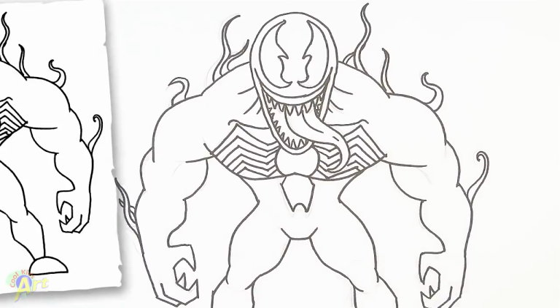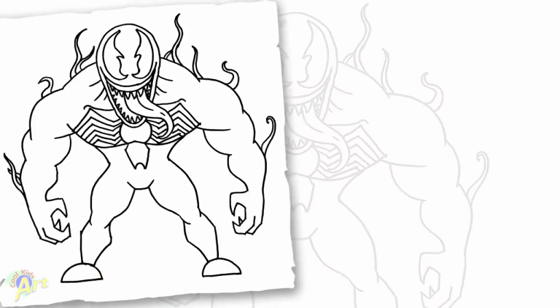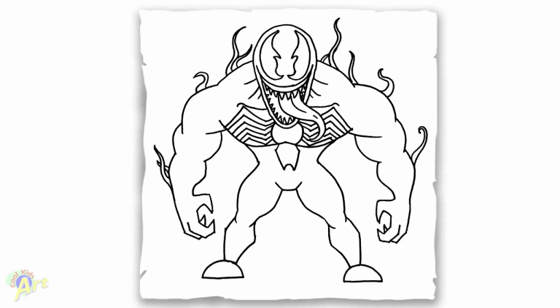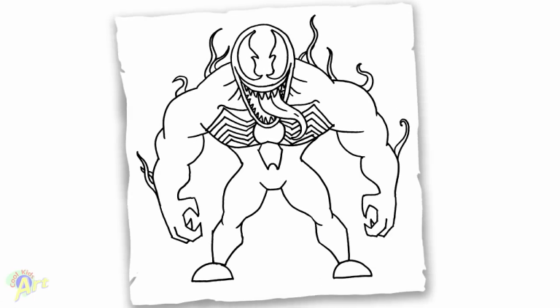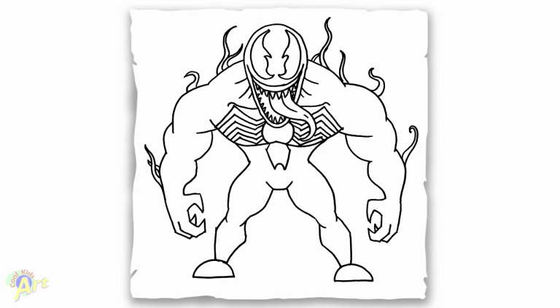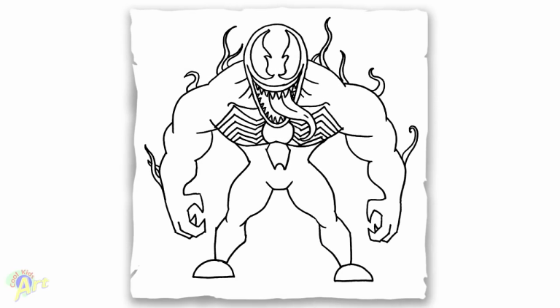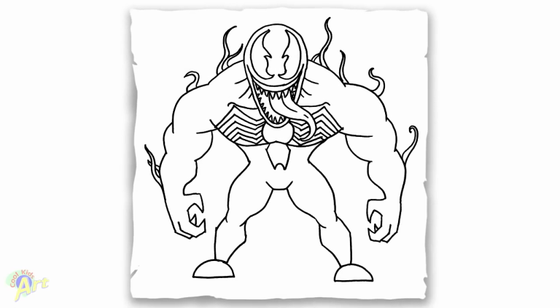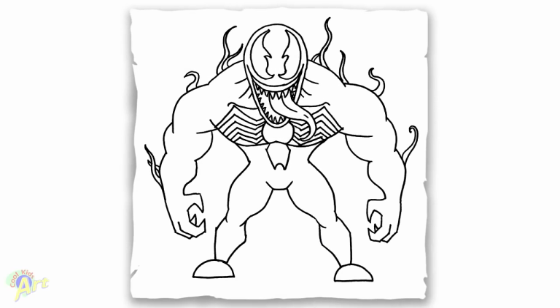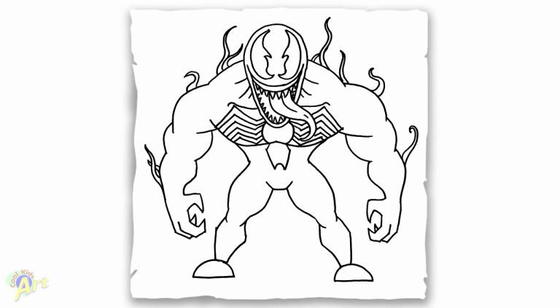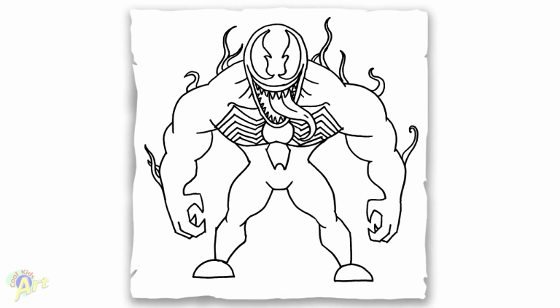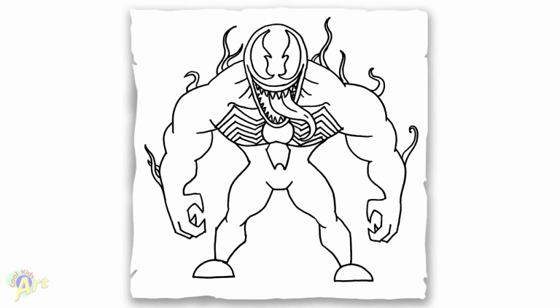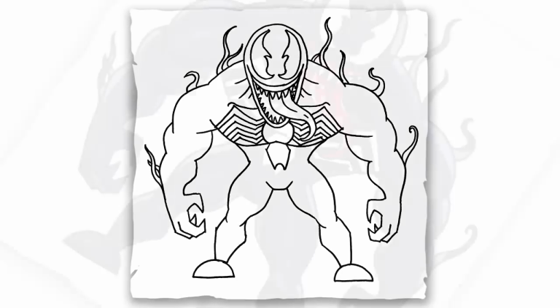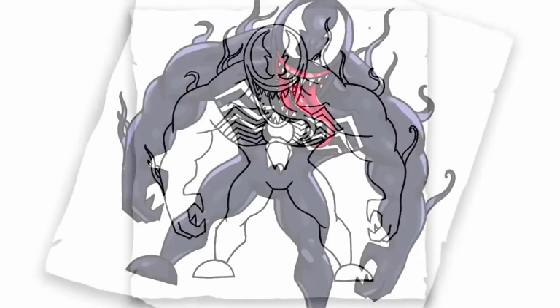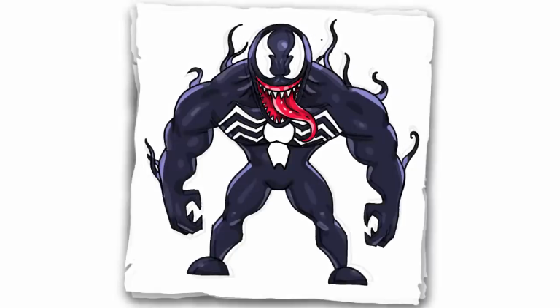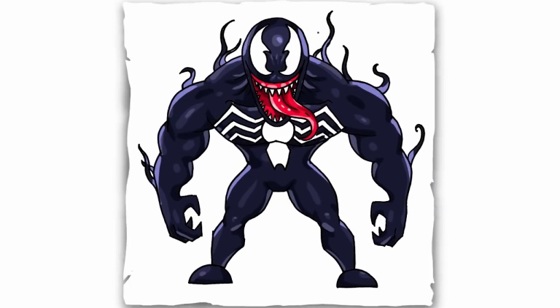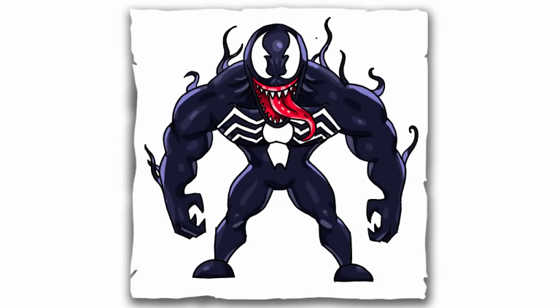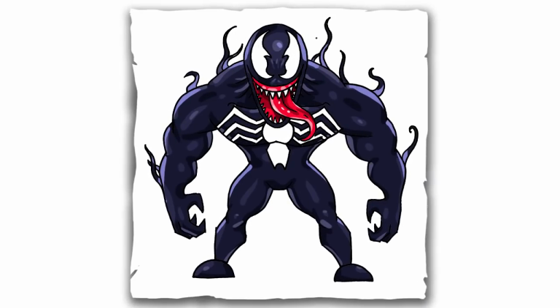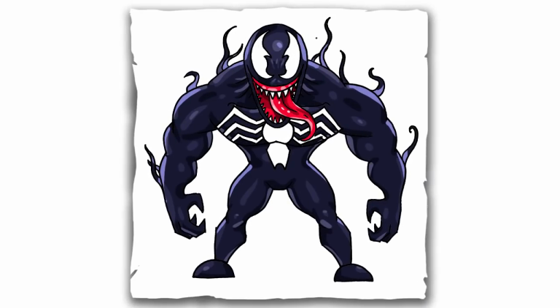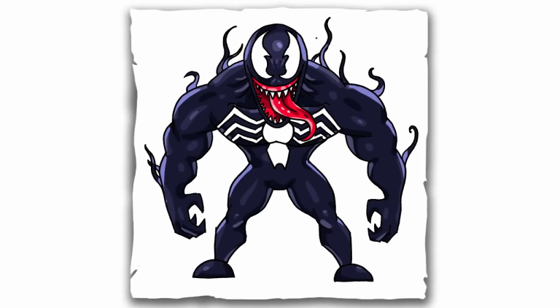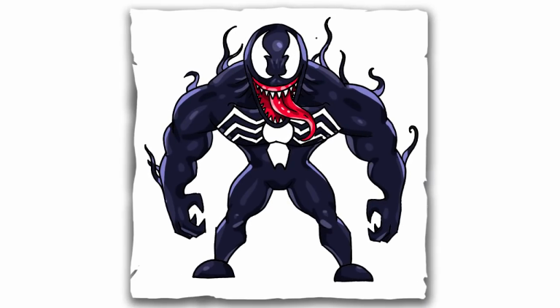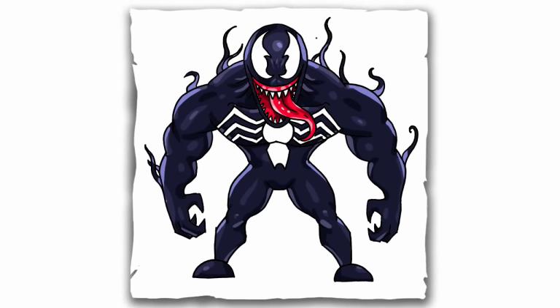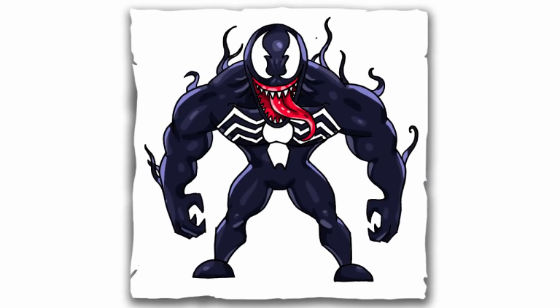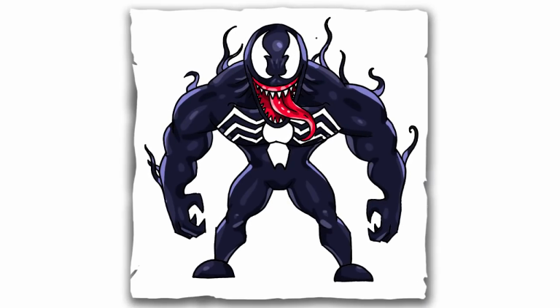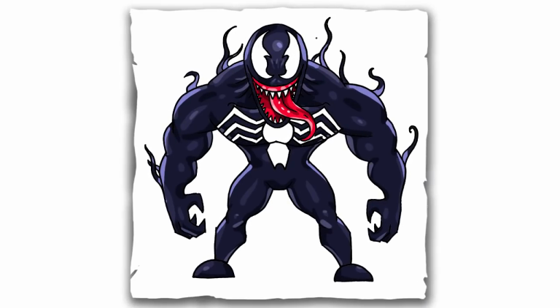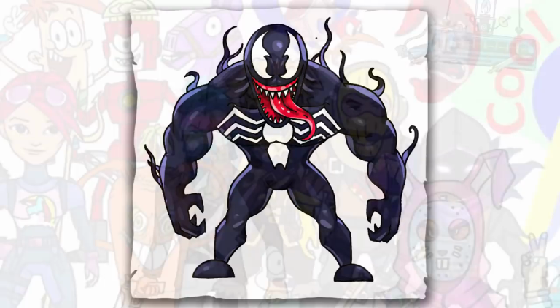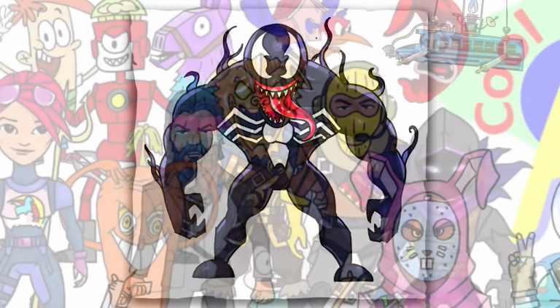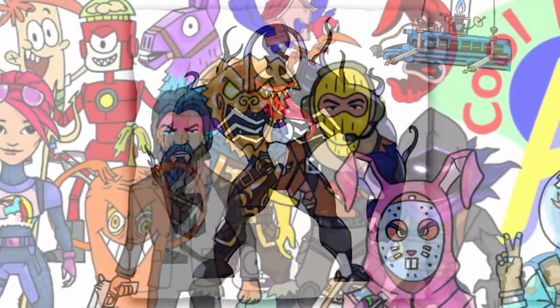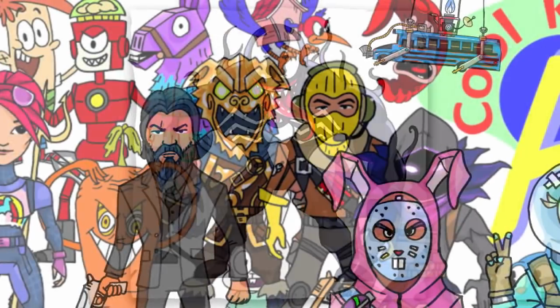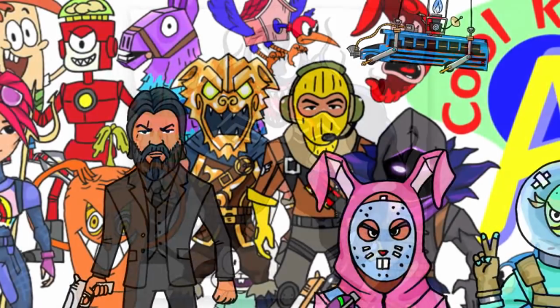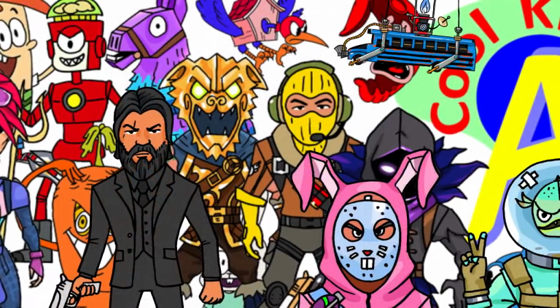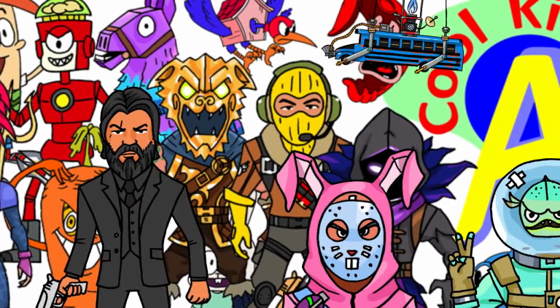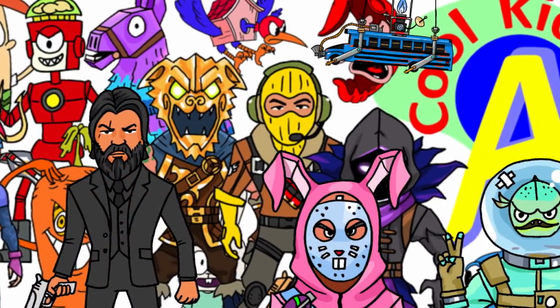And that is it for this Venom drawing — hope you guys like the way it turned out! If you do, please give me a thumbs up and I will see you next time.